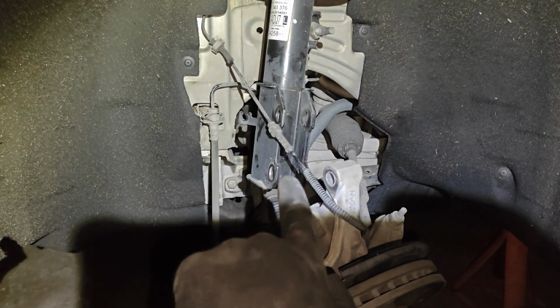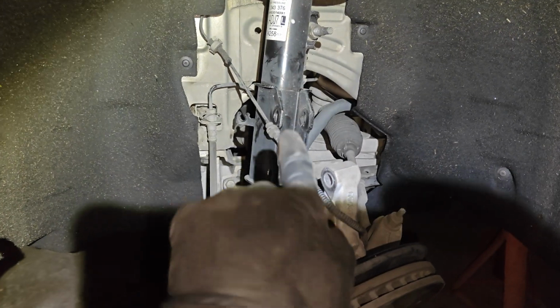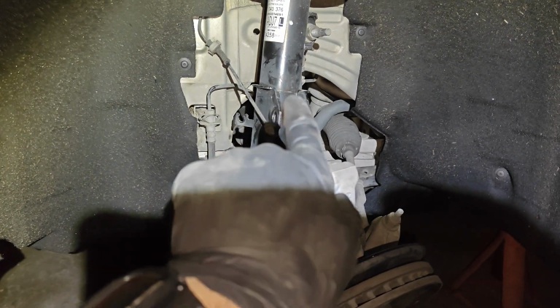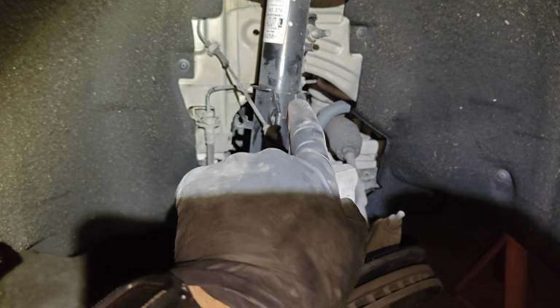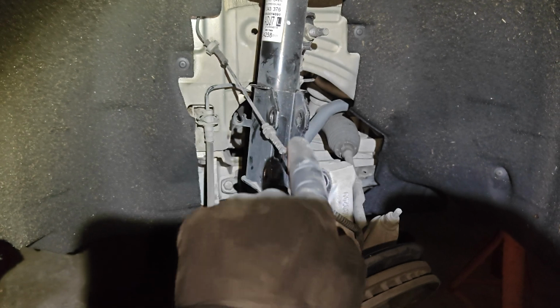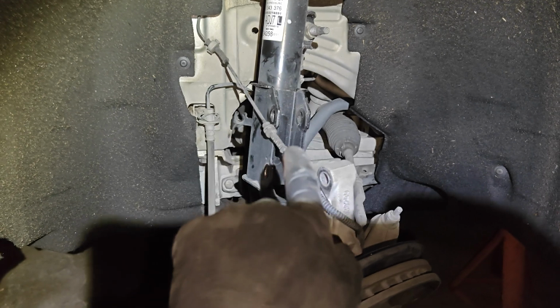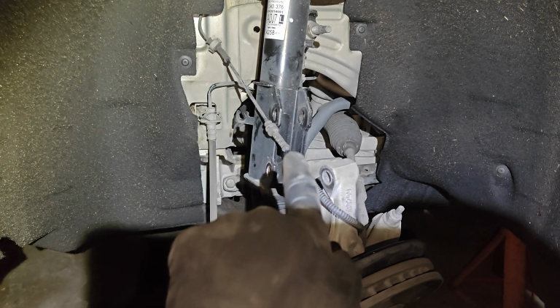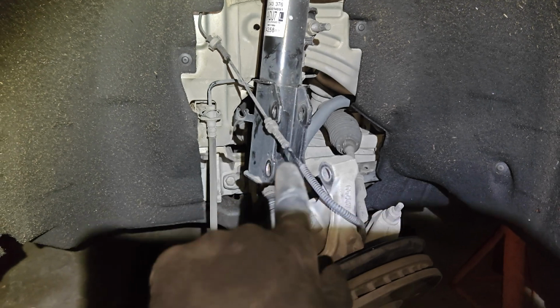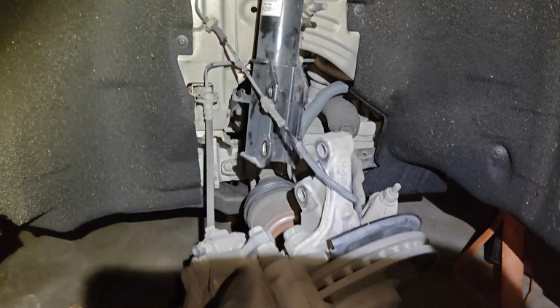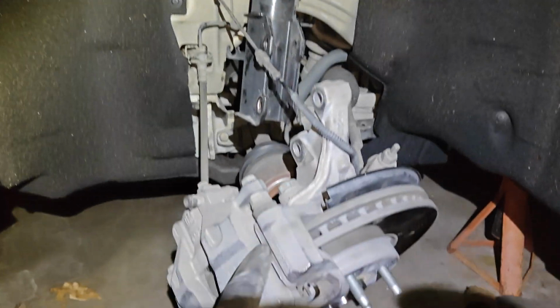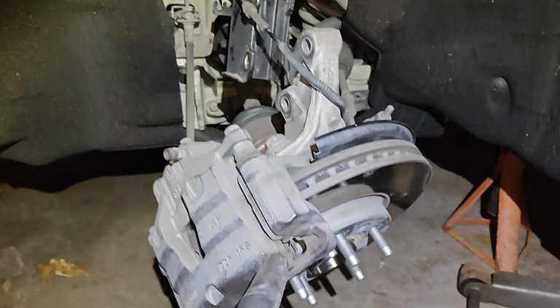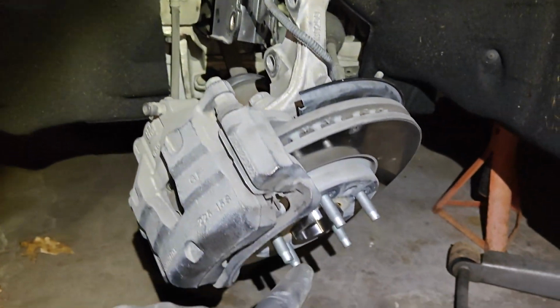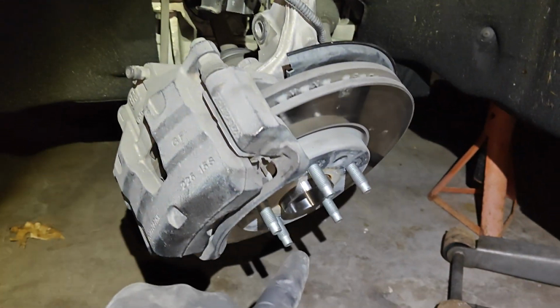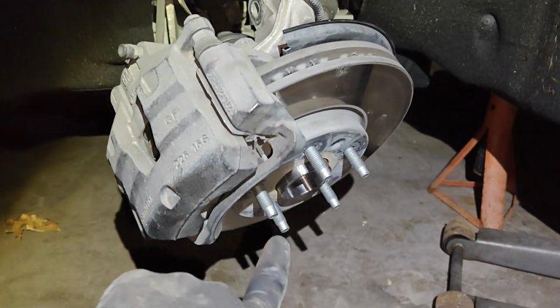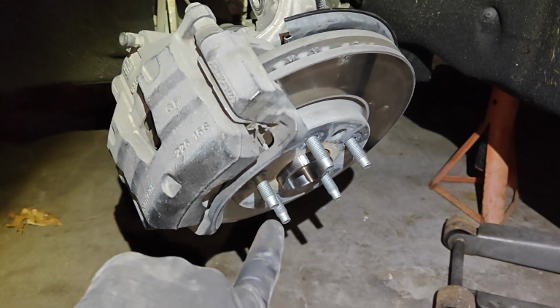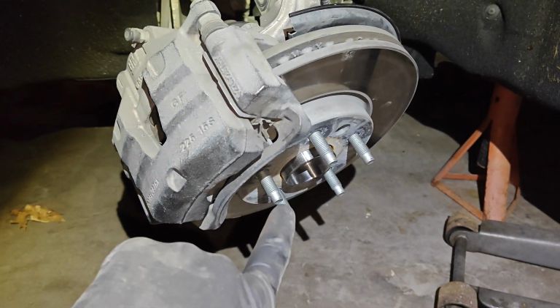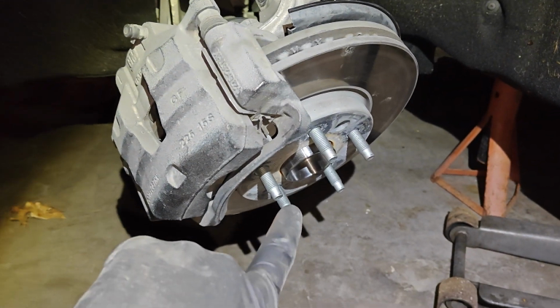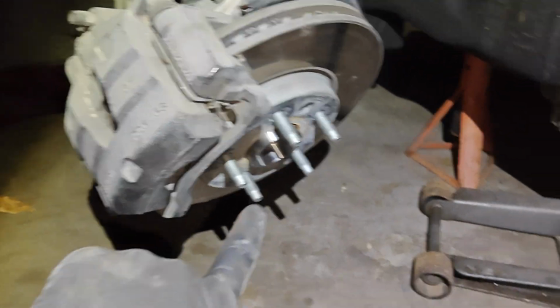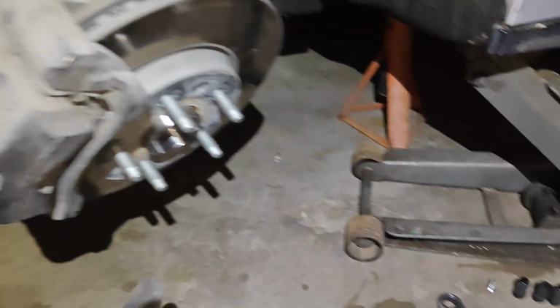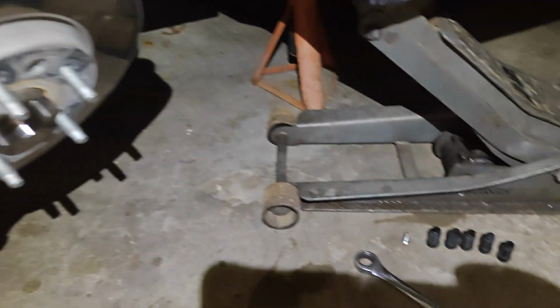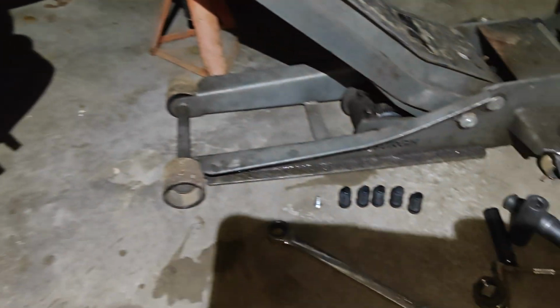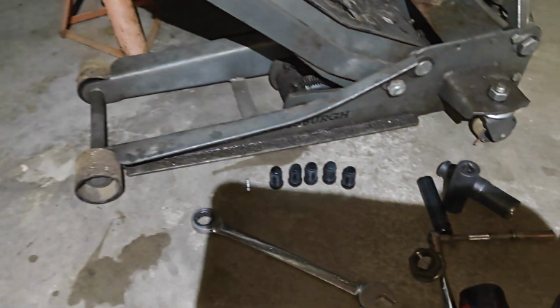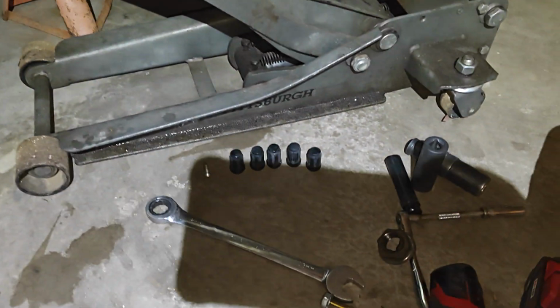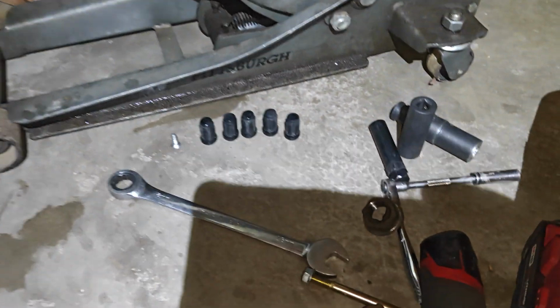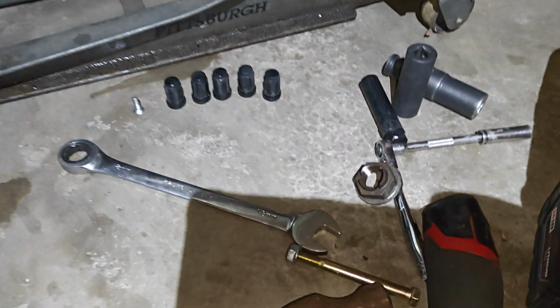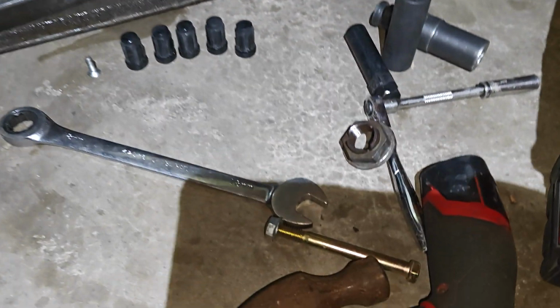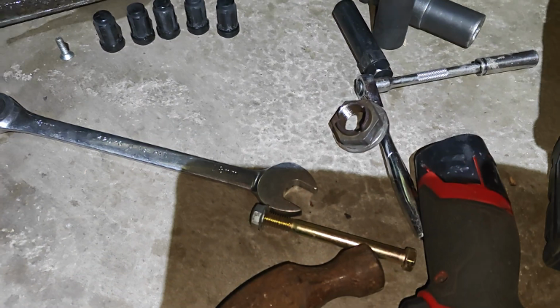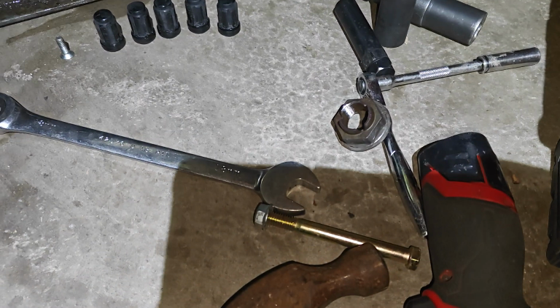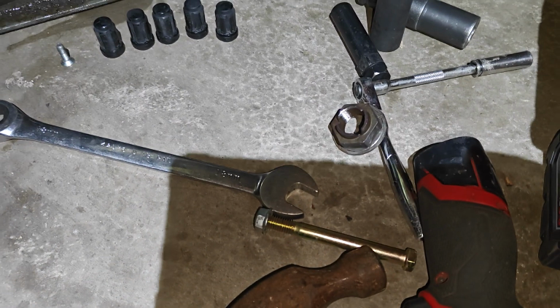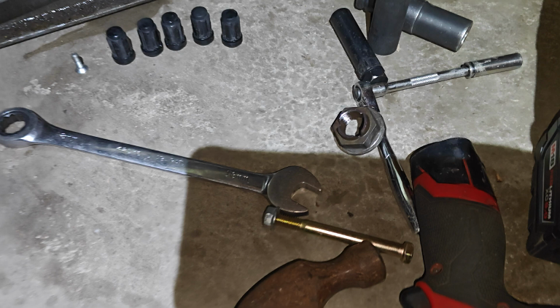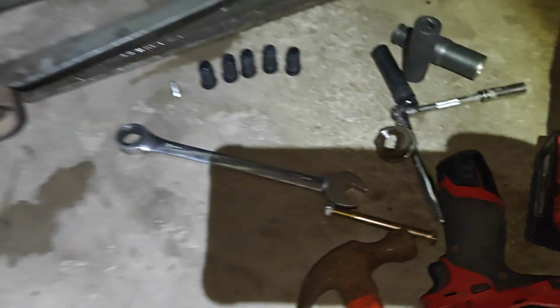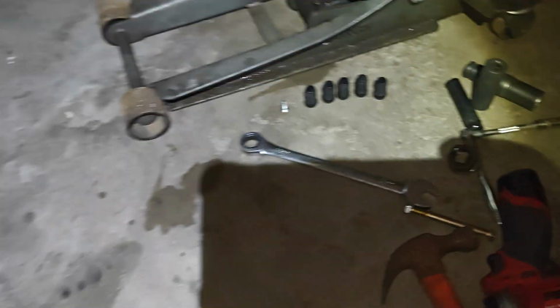All you have to do is remove your two pinch bolts right here — they're gonna be 18mm on both sides — and then an inch and a quarter for your CV axle nut, which is that big one right there.